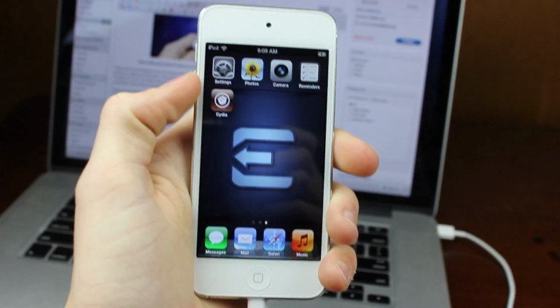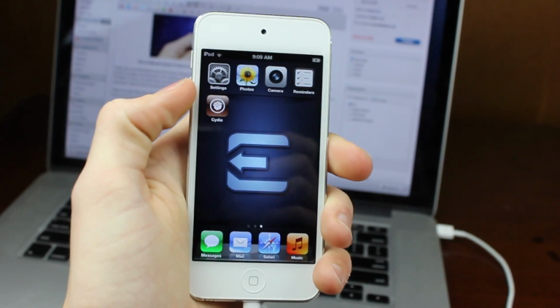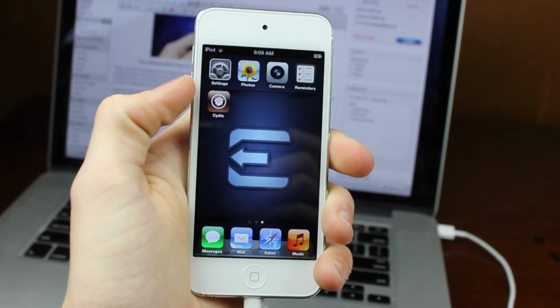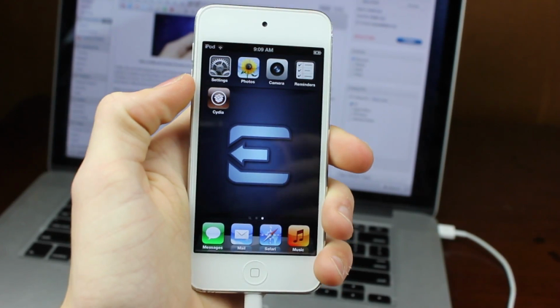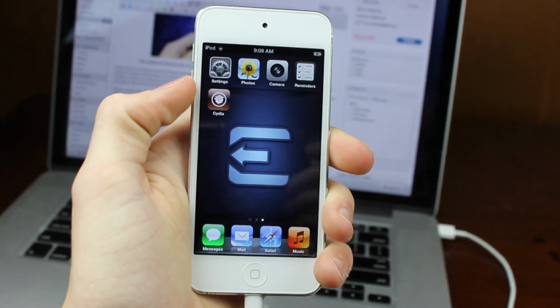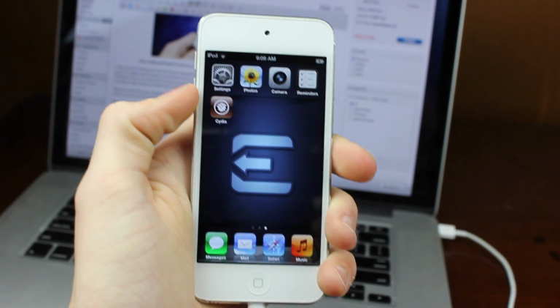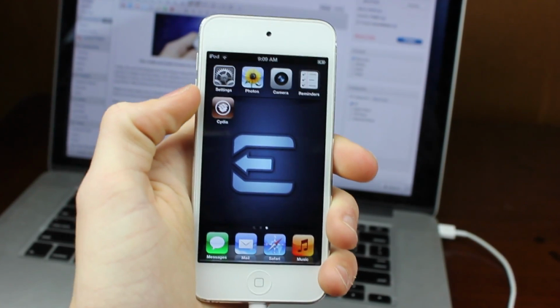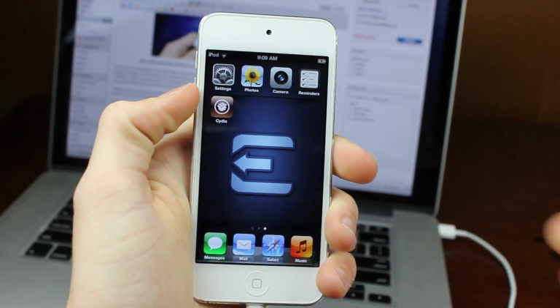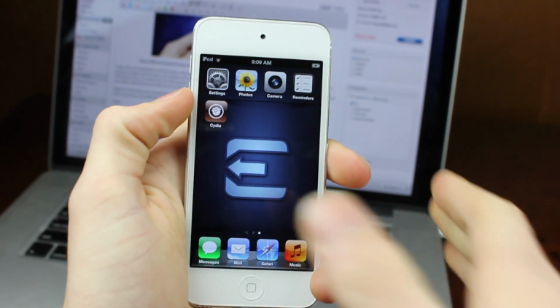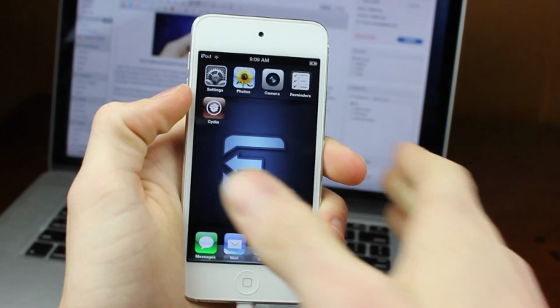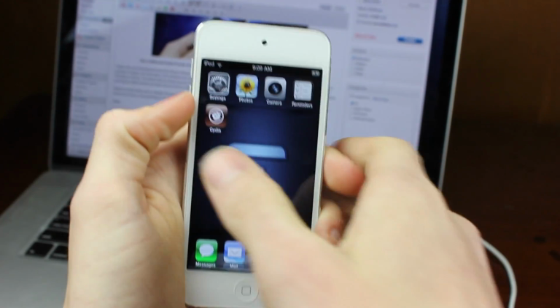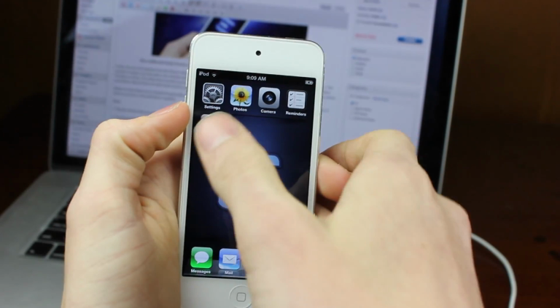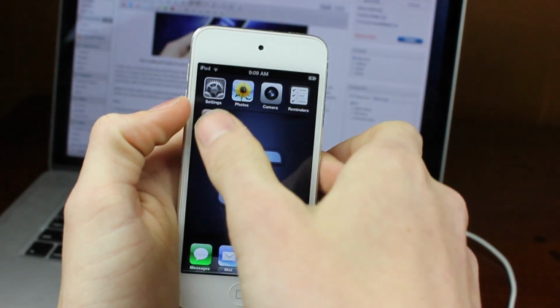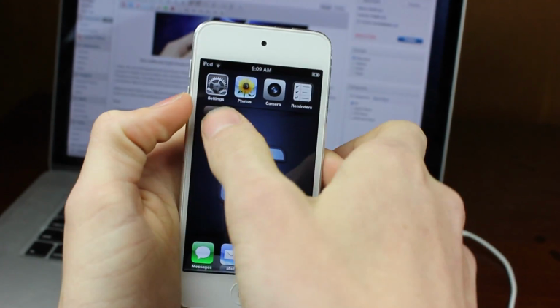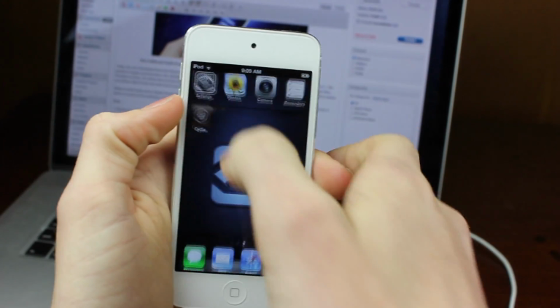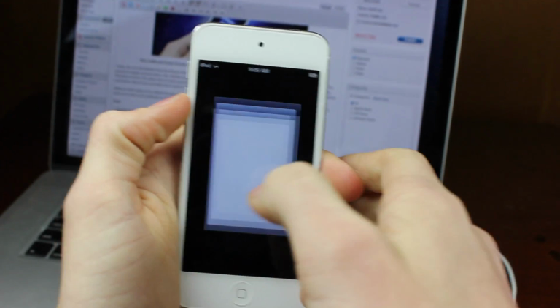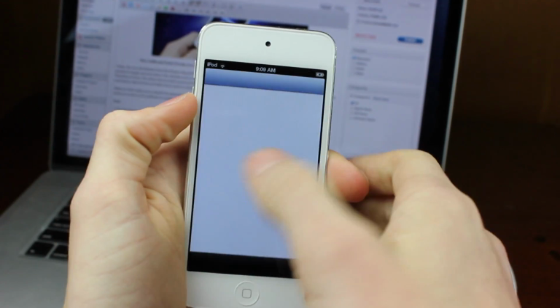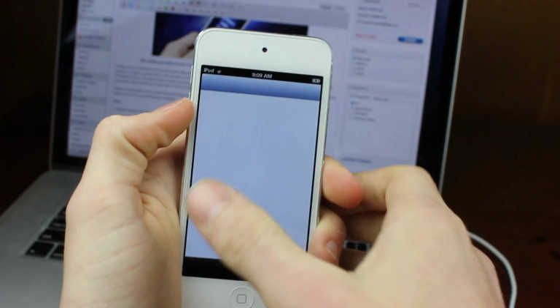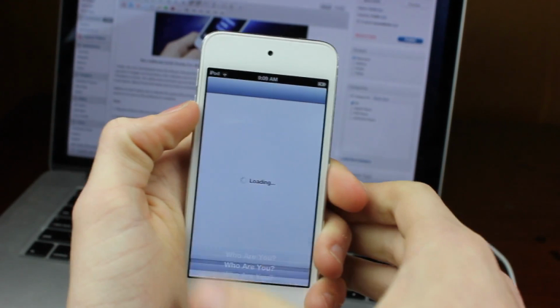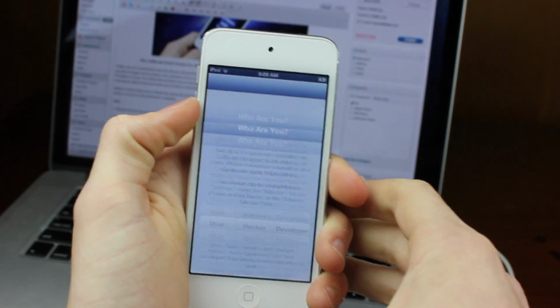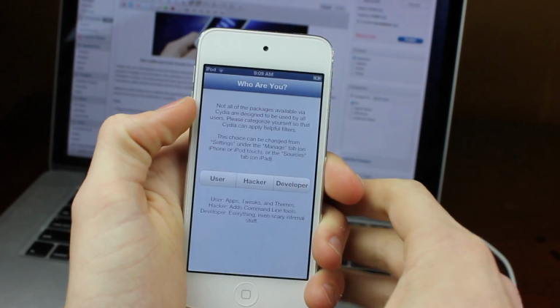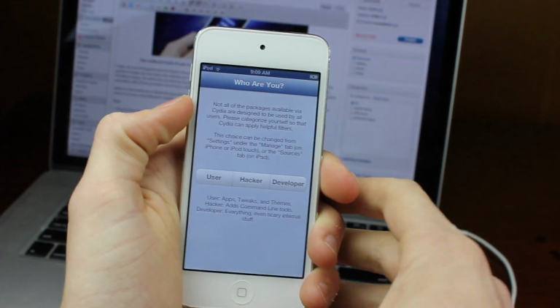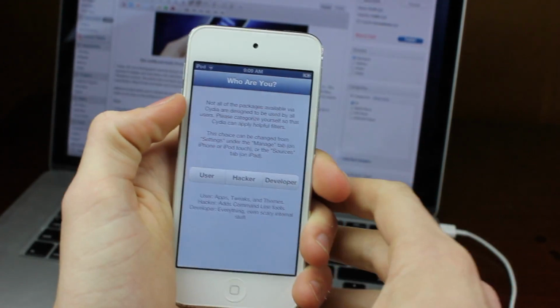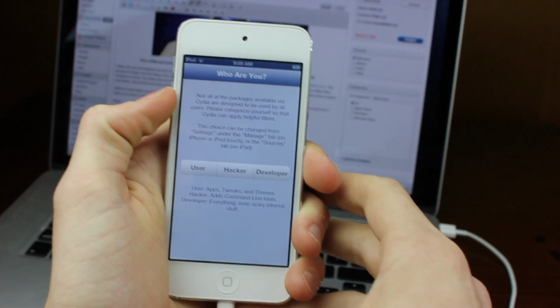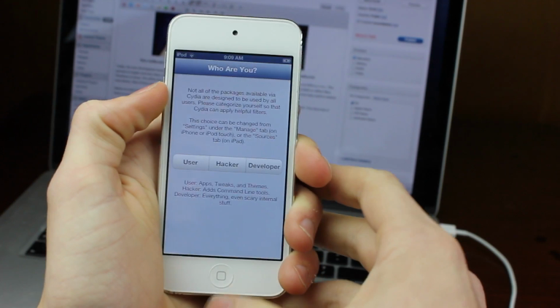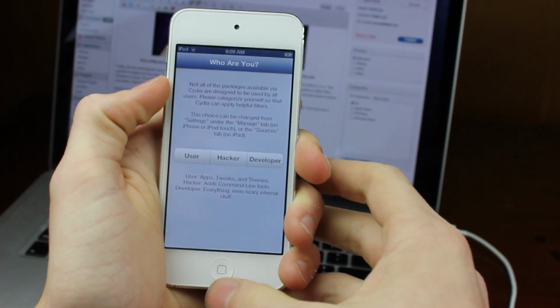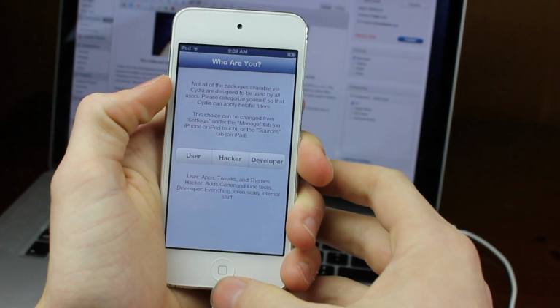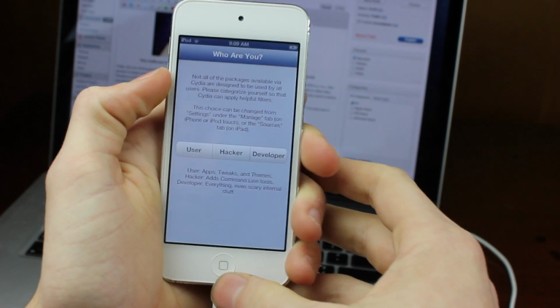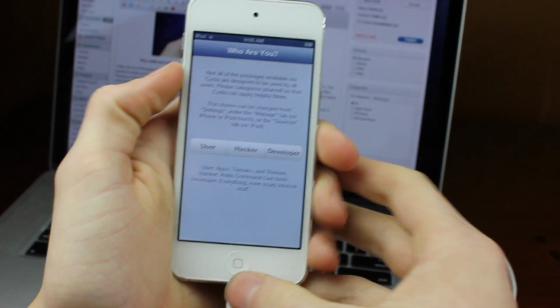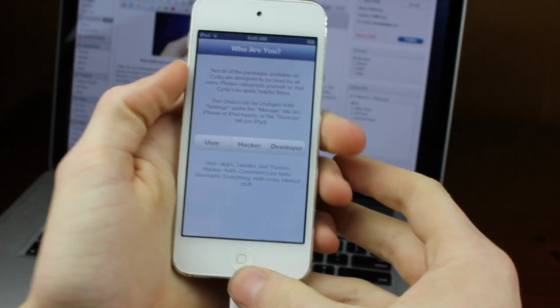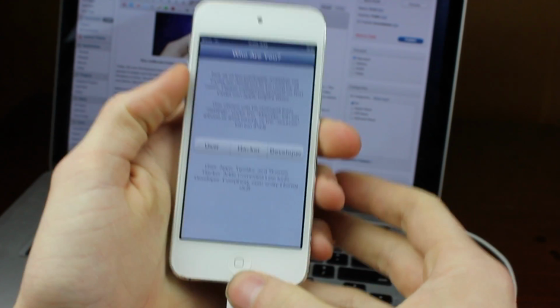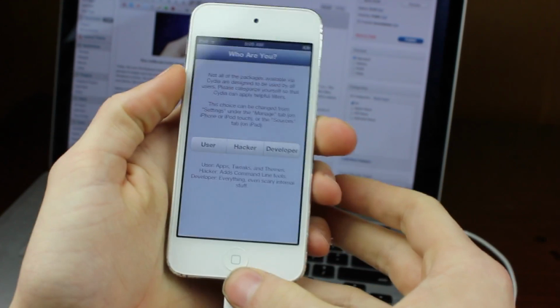Now that the jailbreak is done, you can notice that when you hit Cydia, it will open on your device.